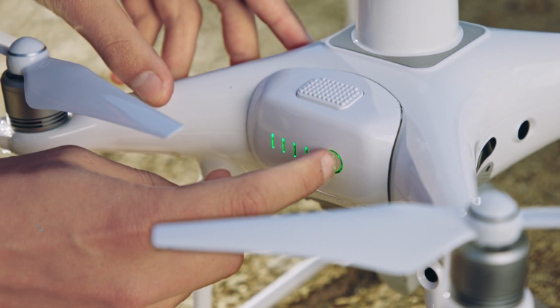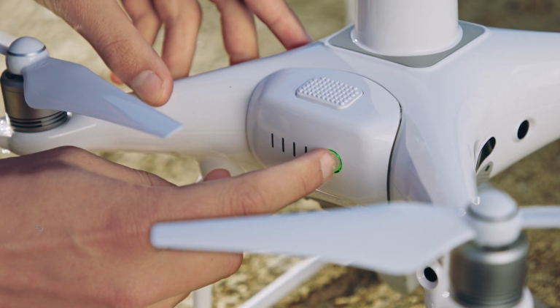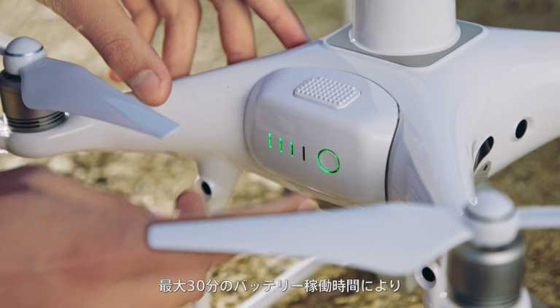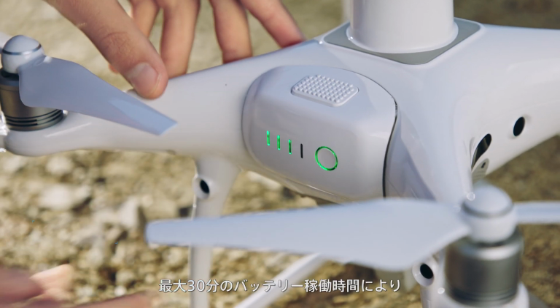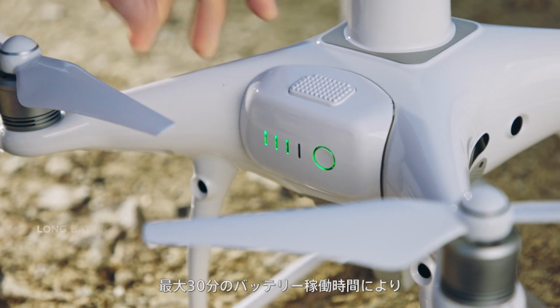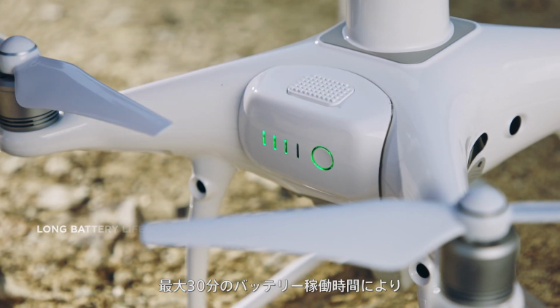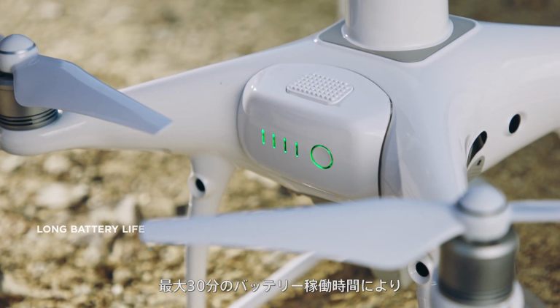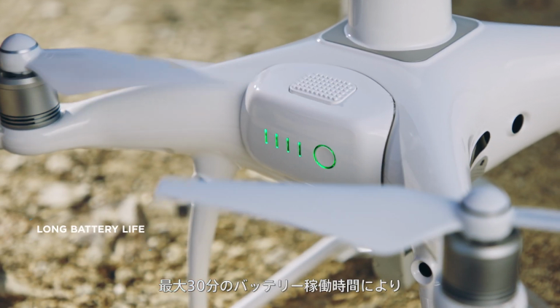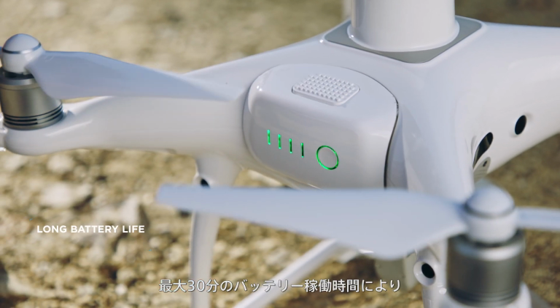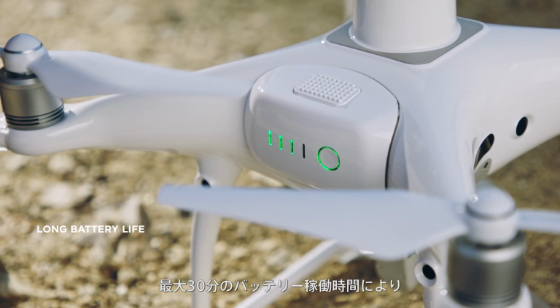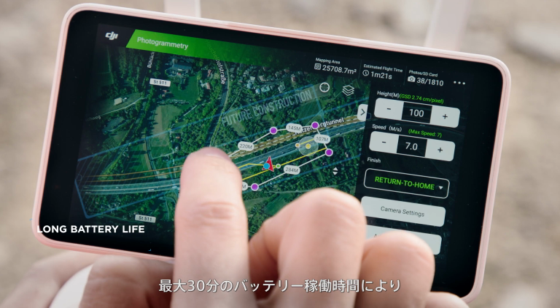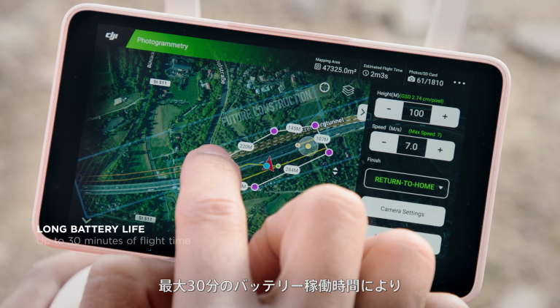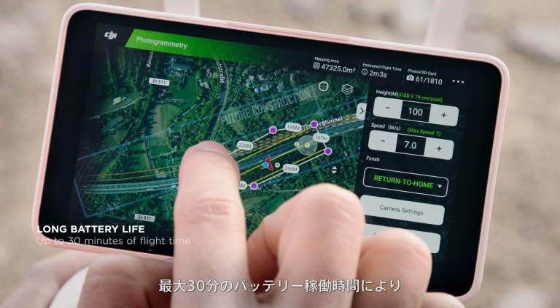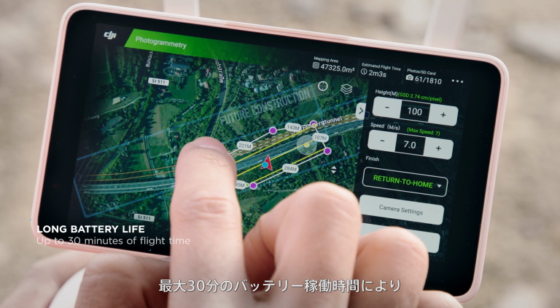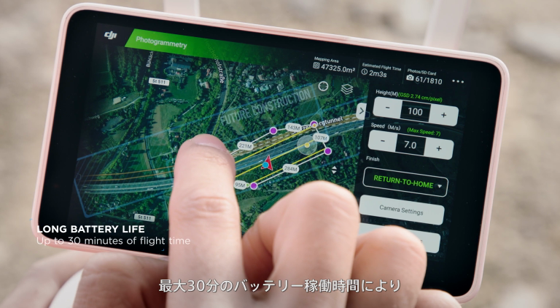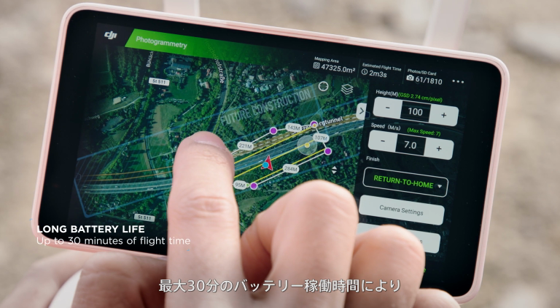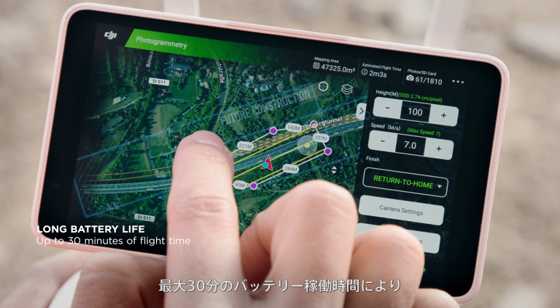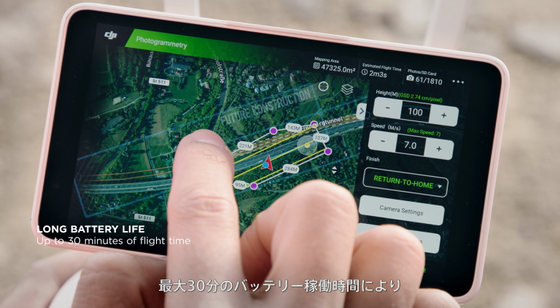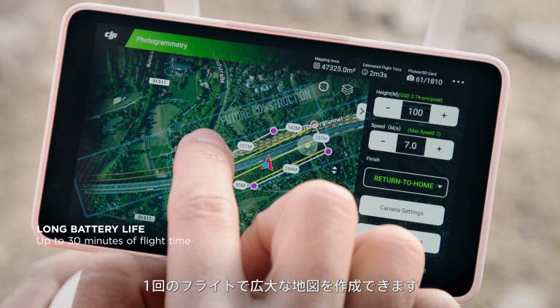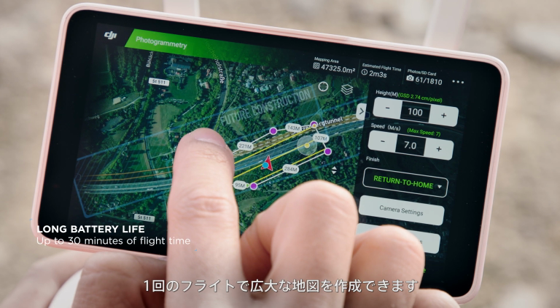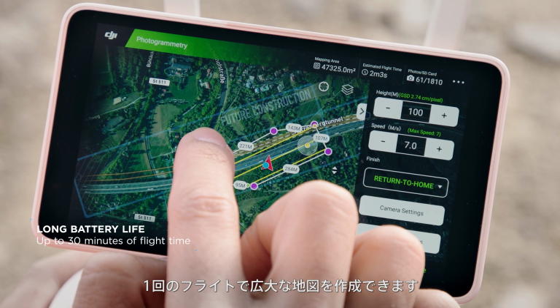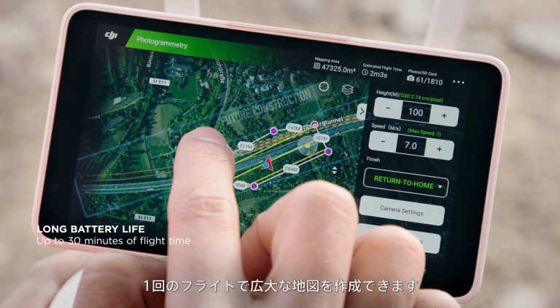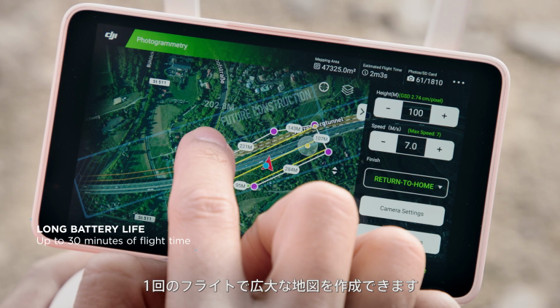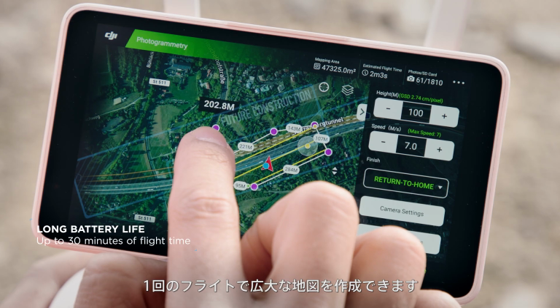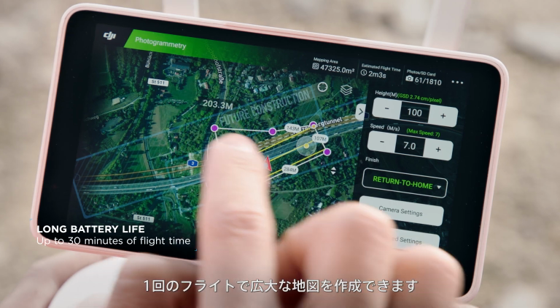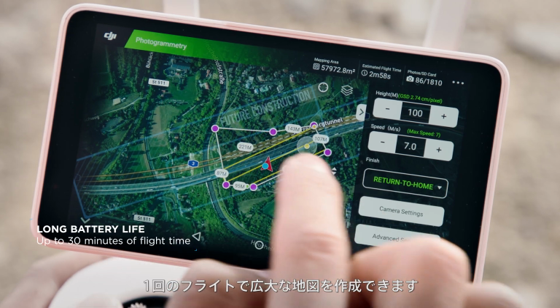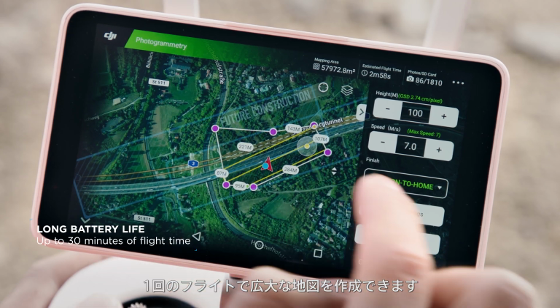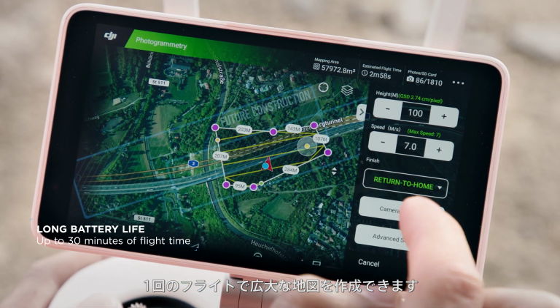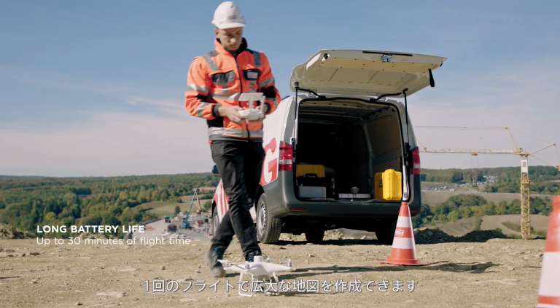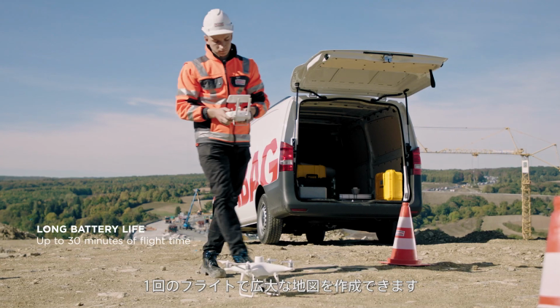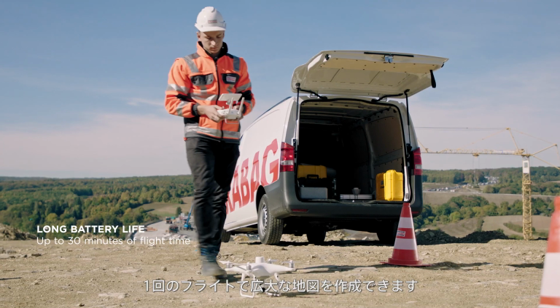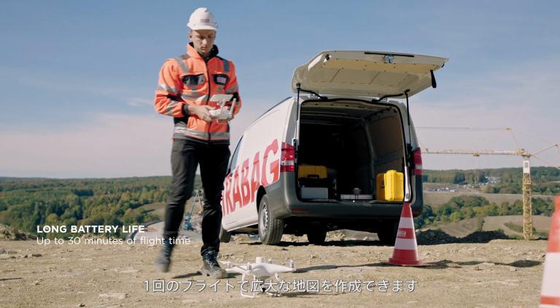The long battery life of up to 30 minutes allows us to map large areas during a single flight.